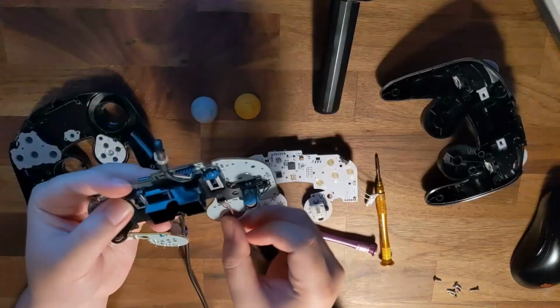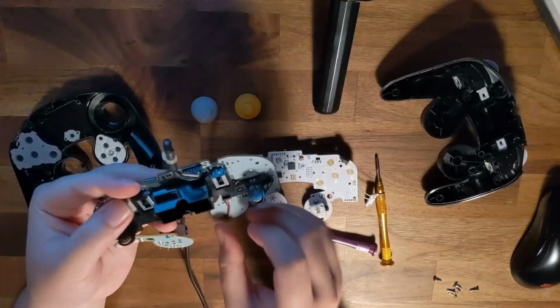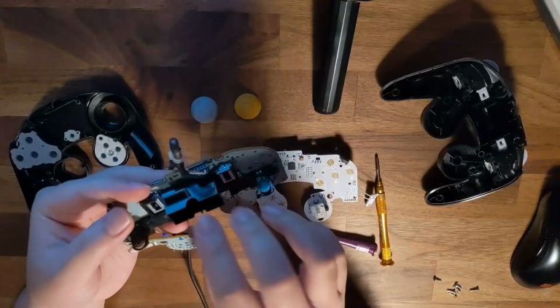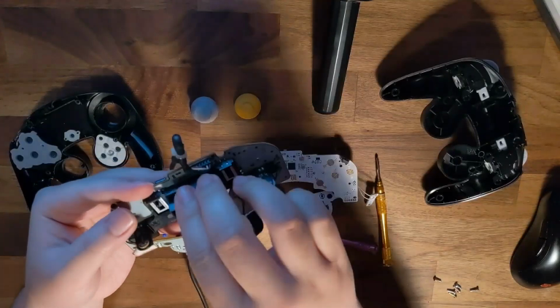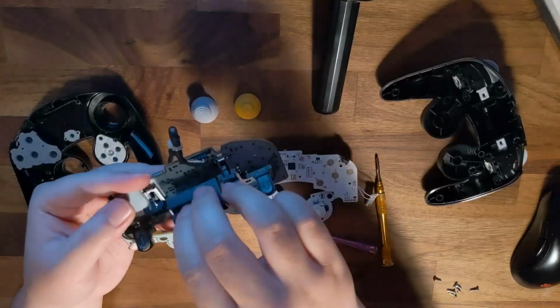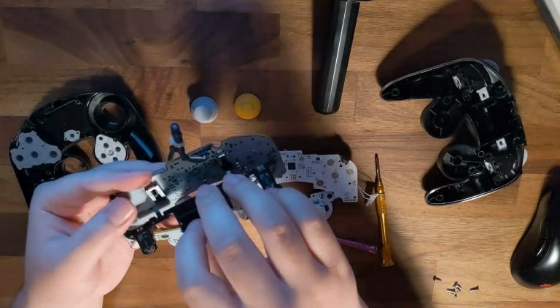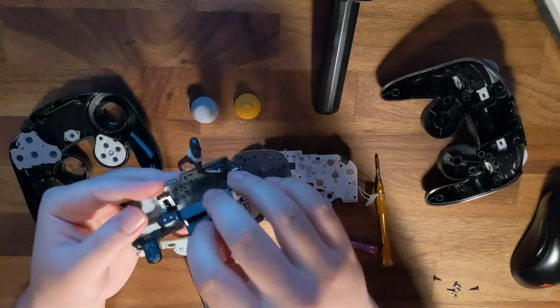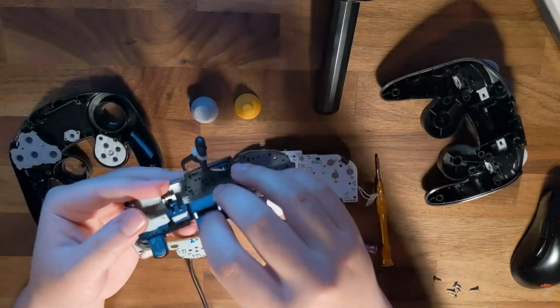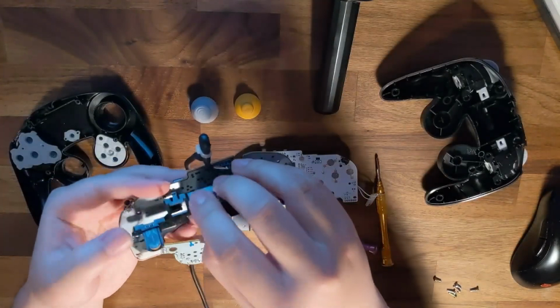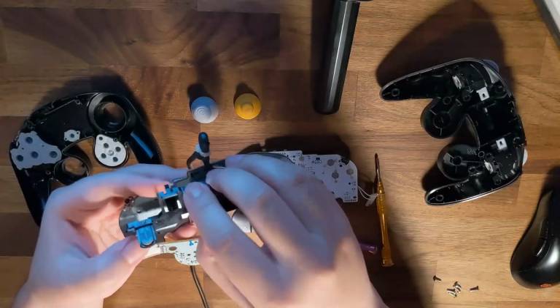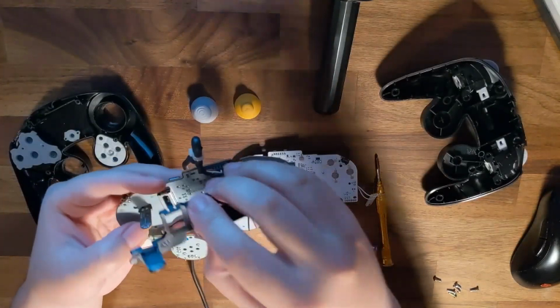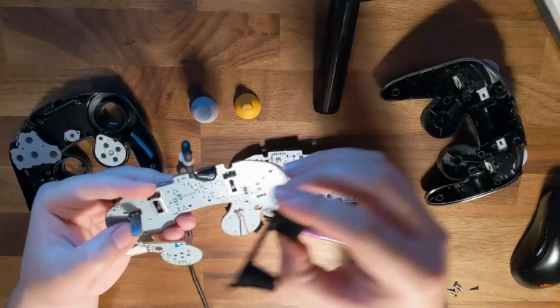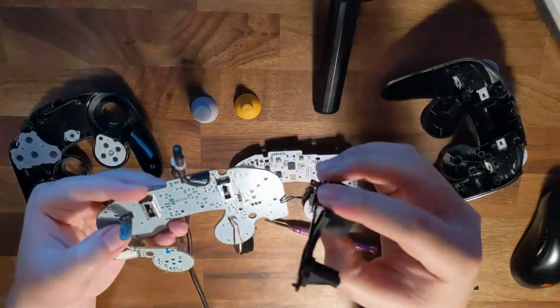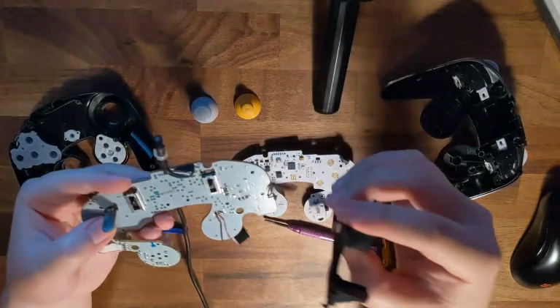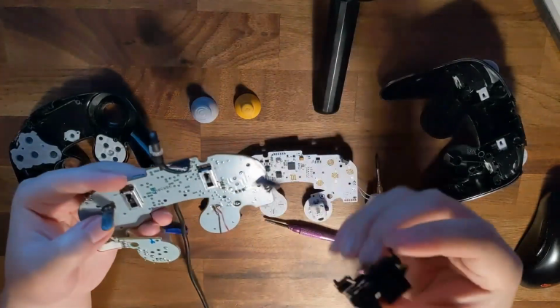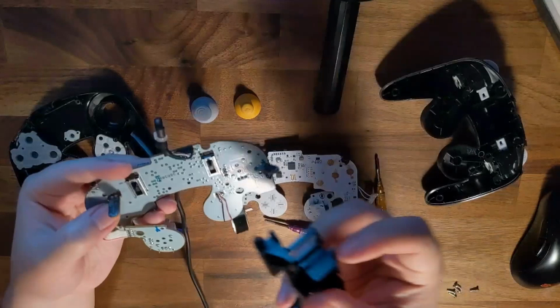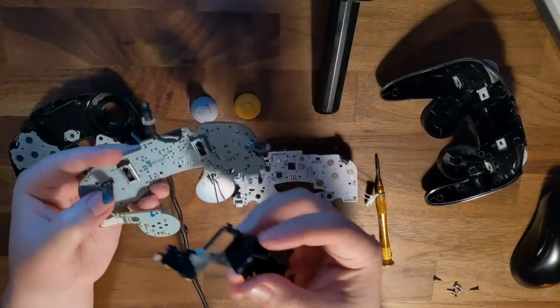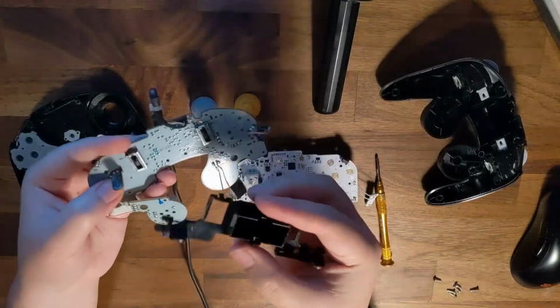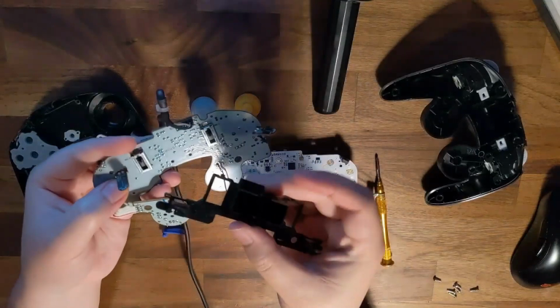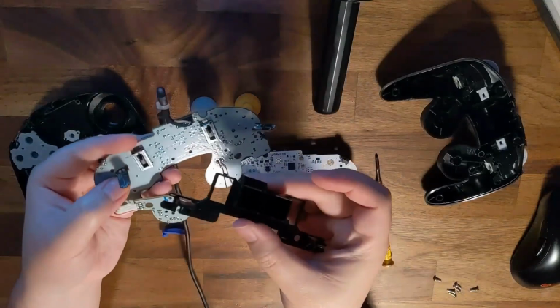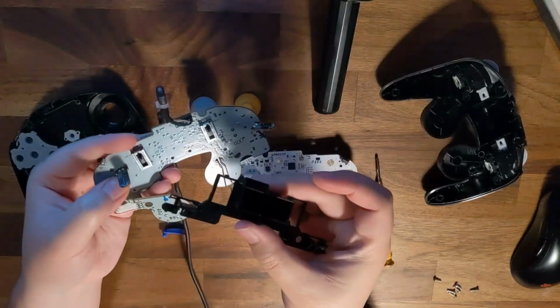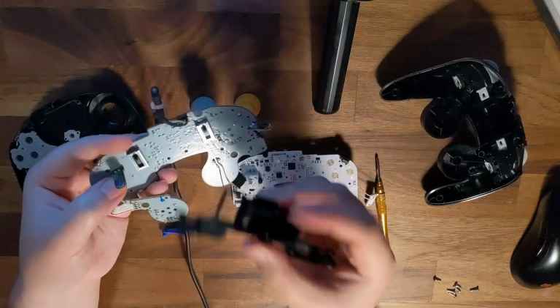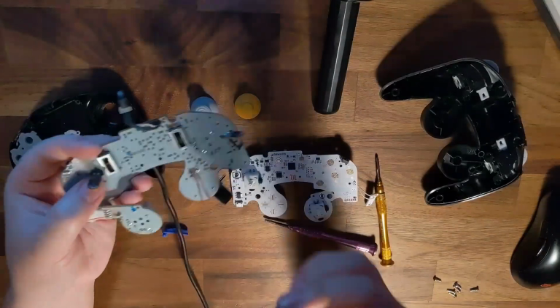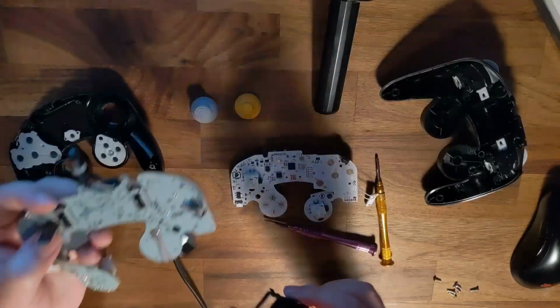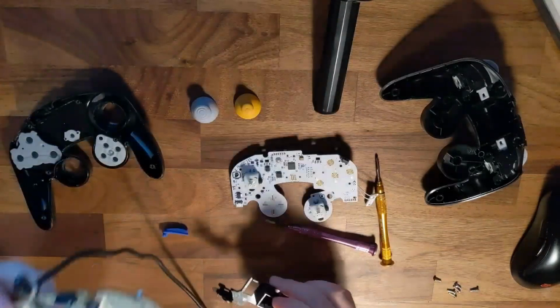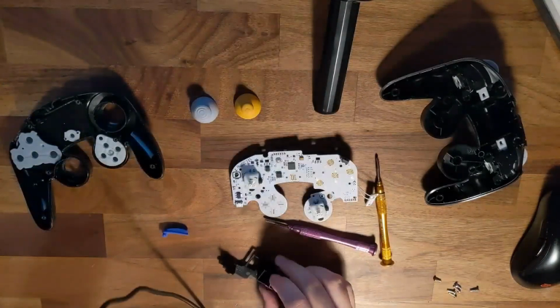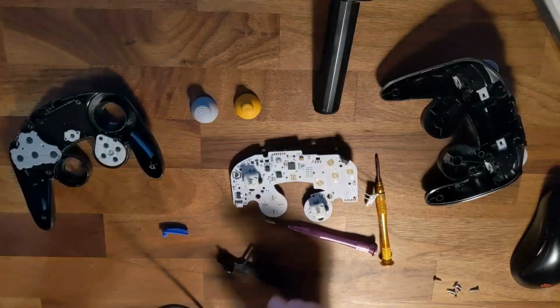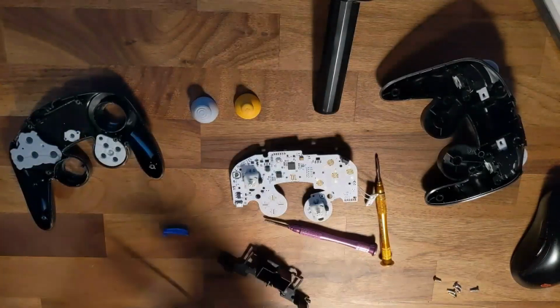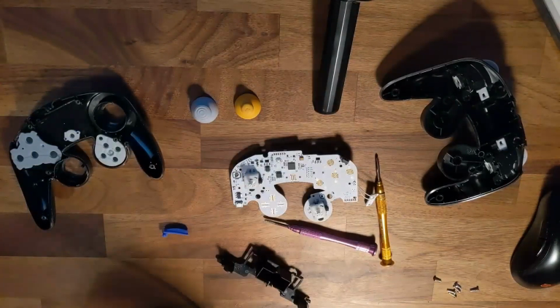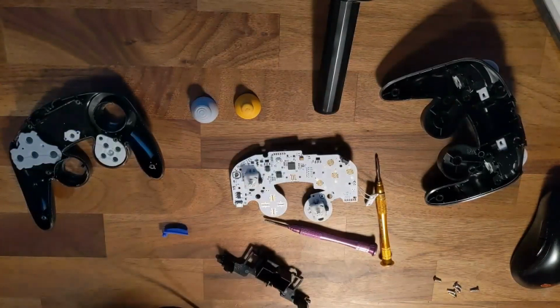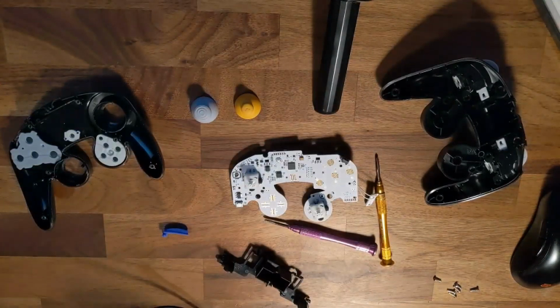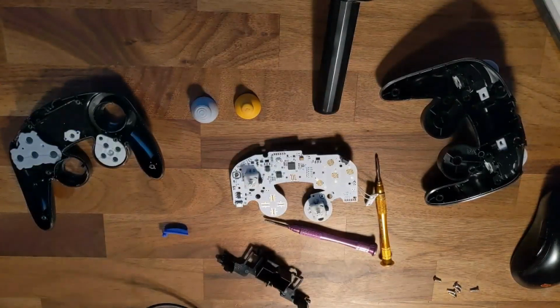The other parts that we're going to salvage are the shell, the buttons, the stick caps, and notably the rumble bracket.